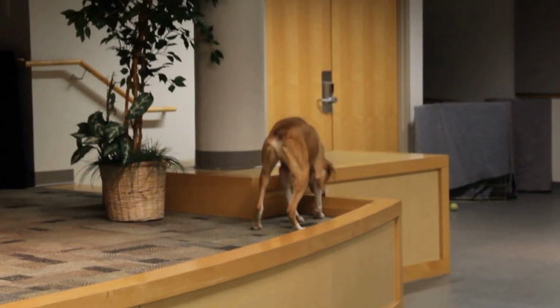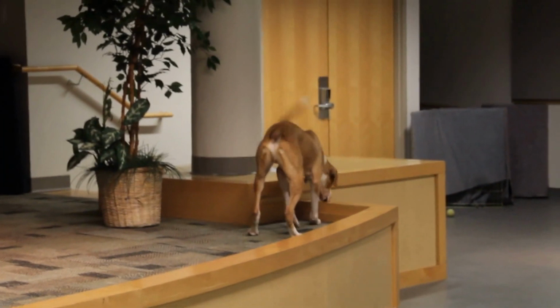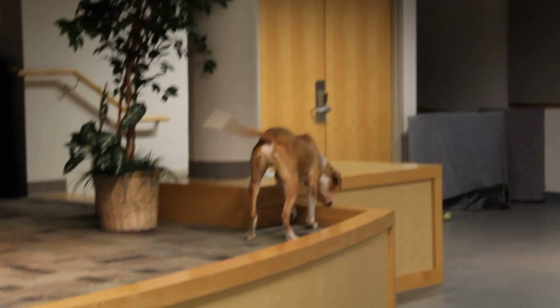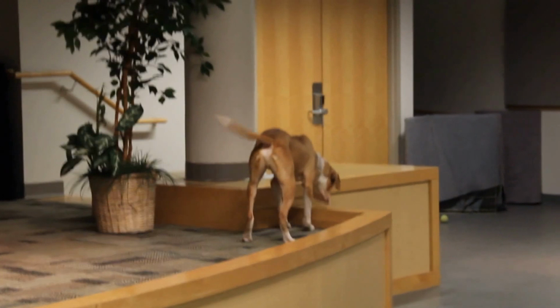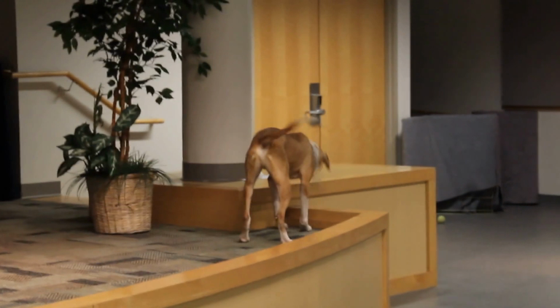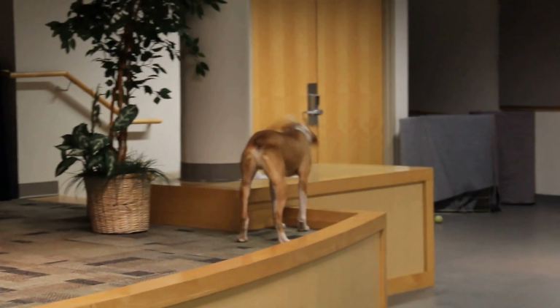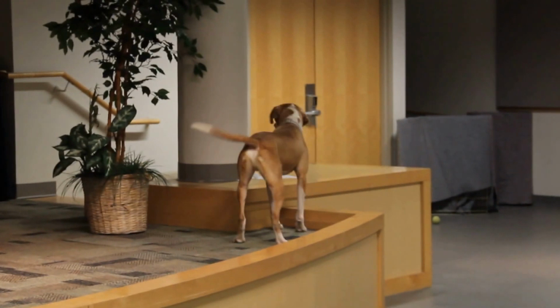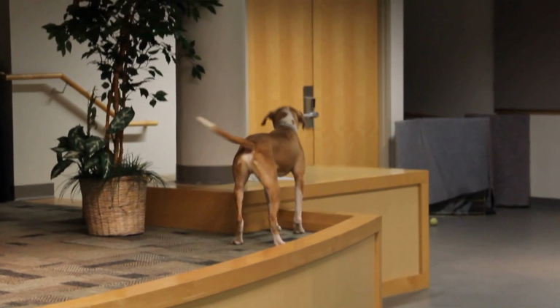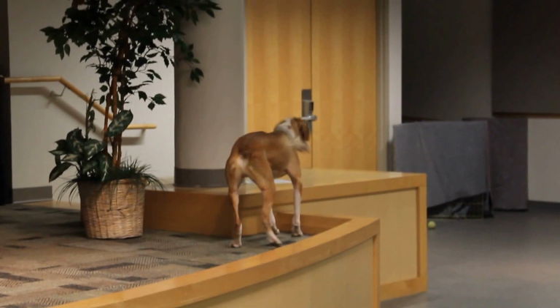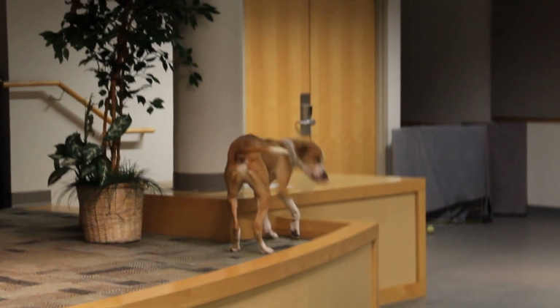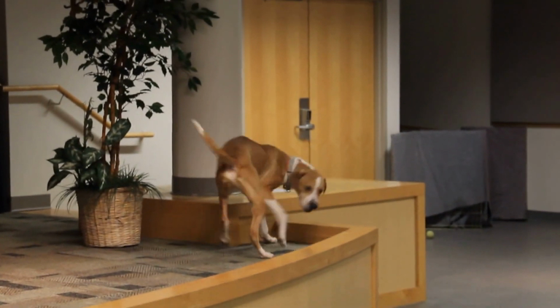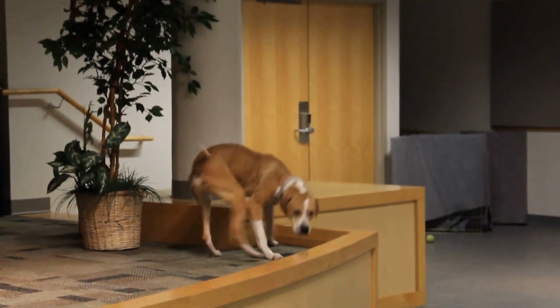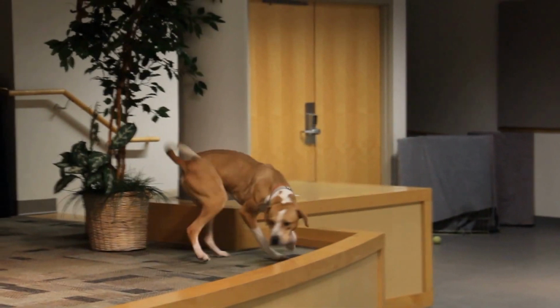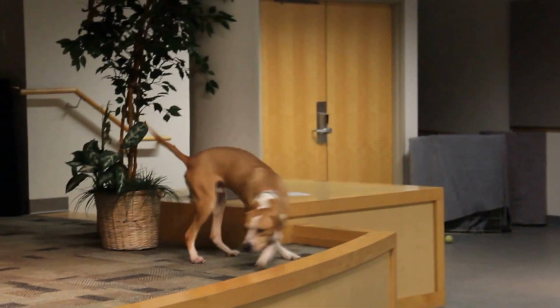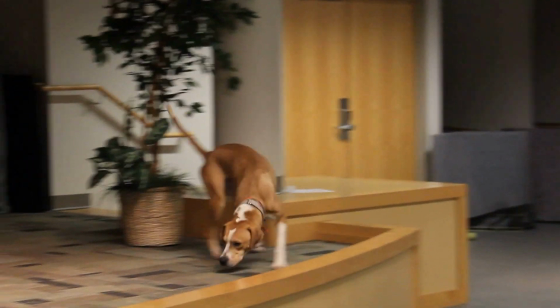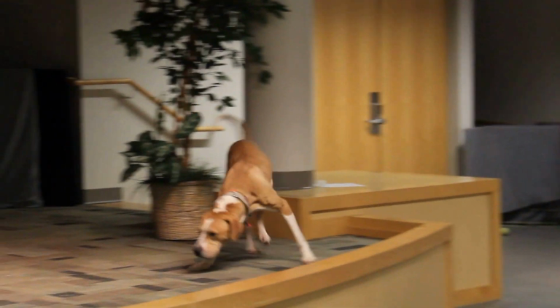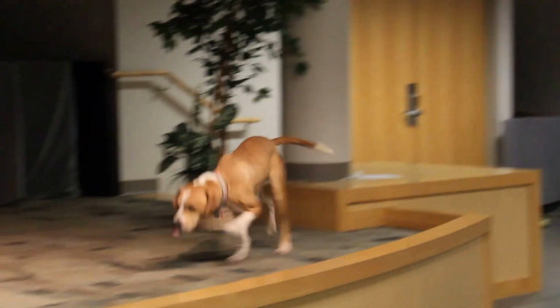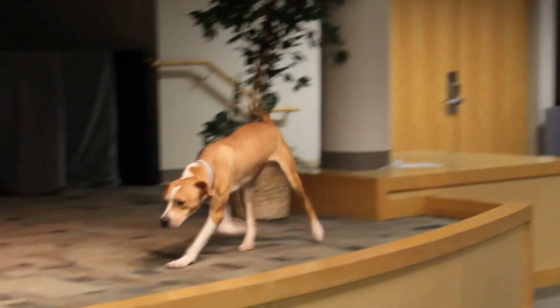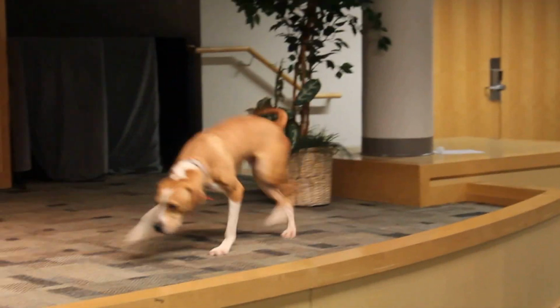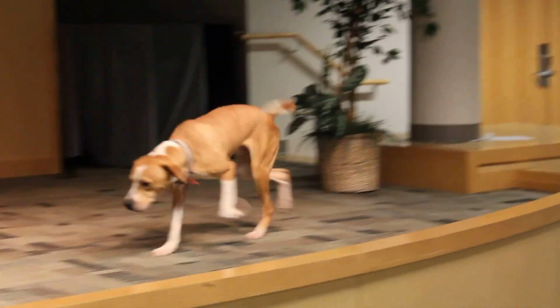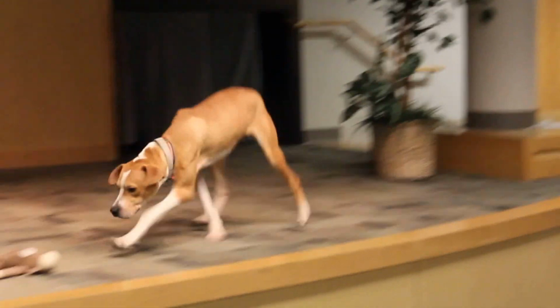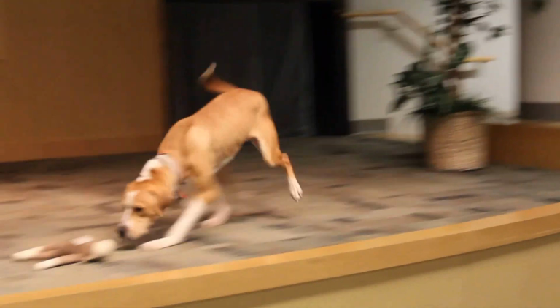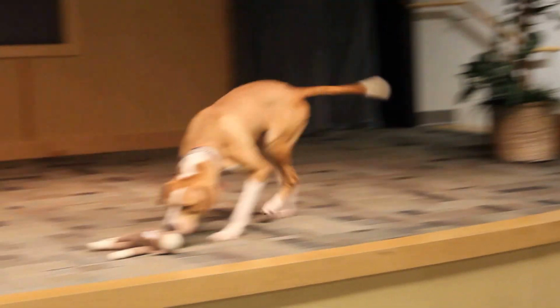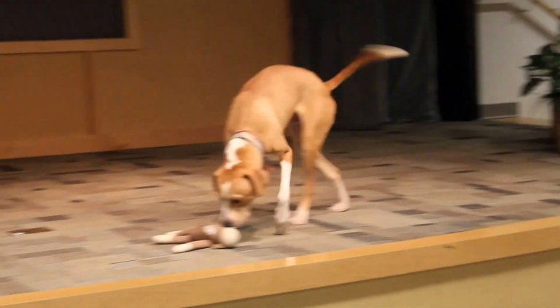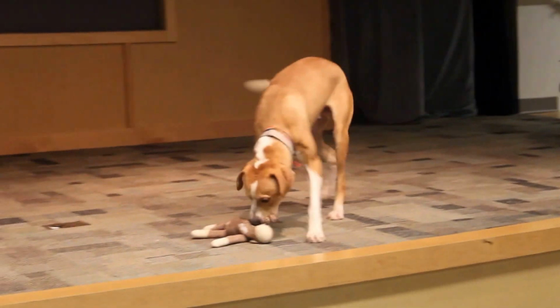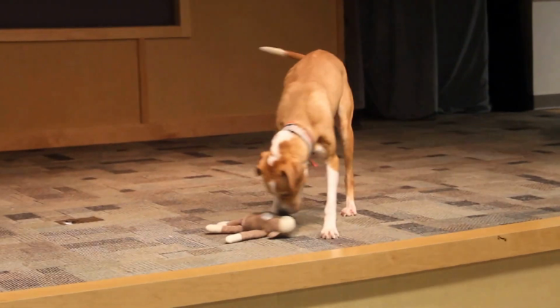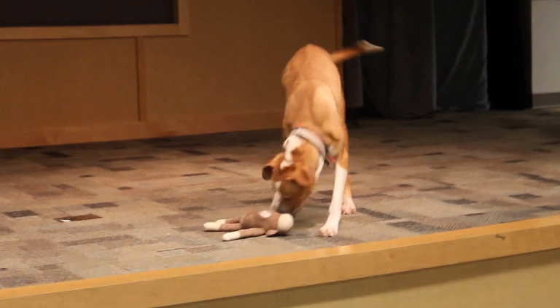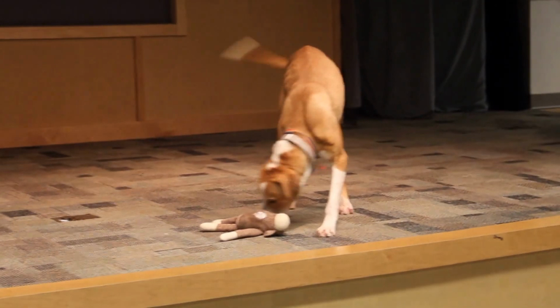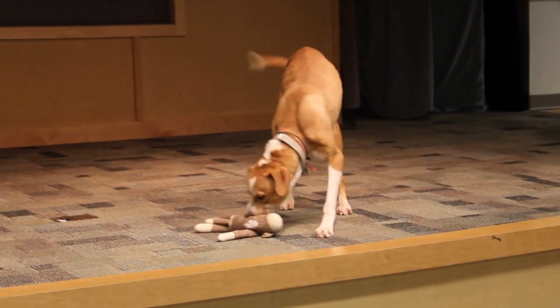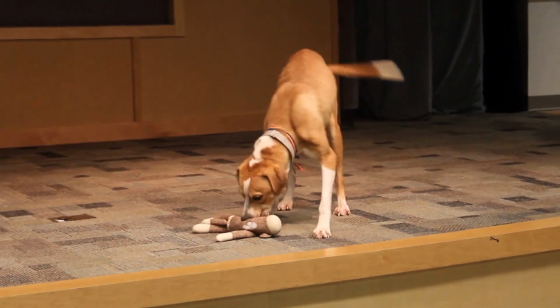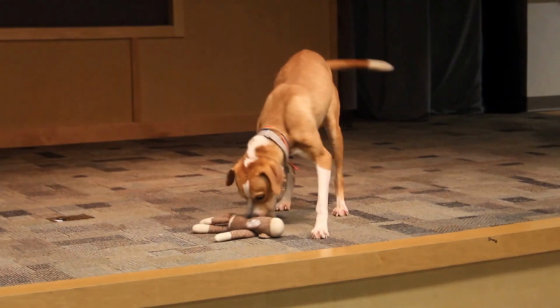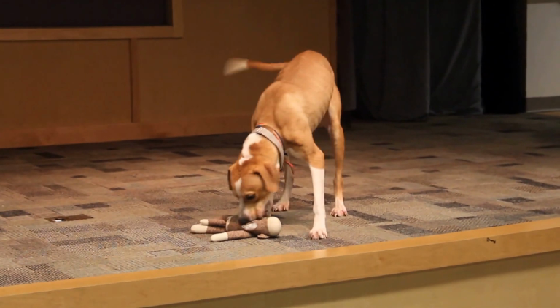He is just such a handsome dog. He'll make someone a terrific new pet.